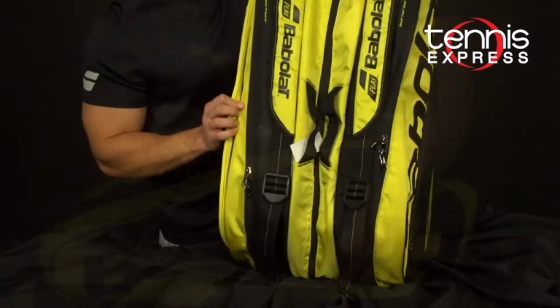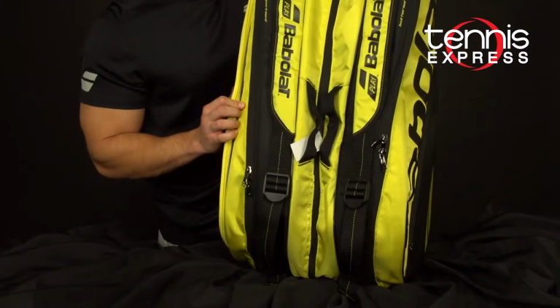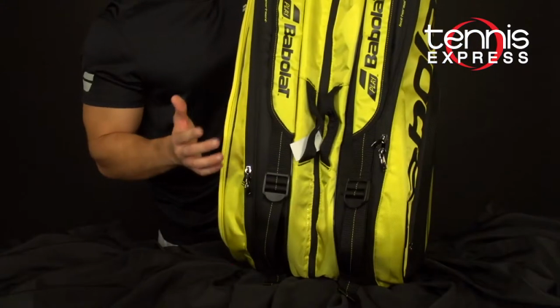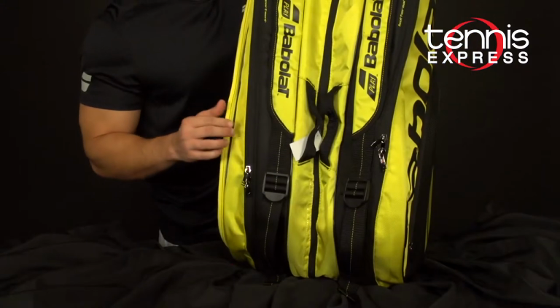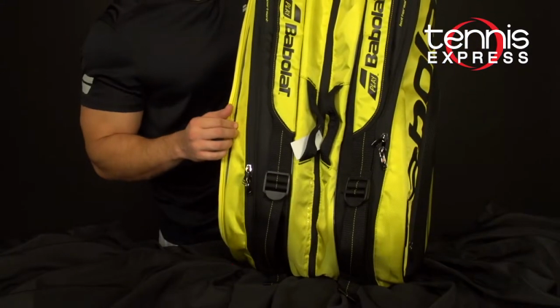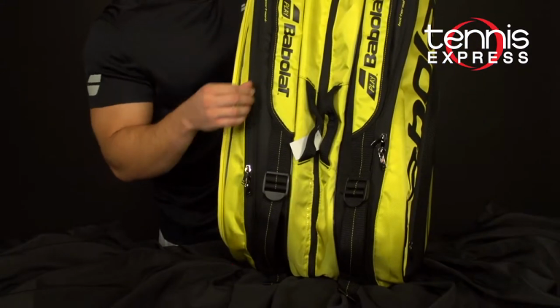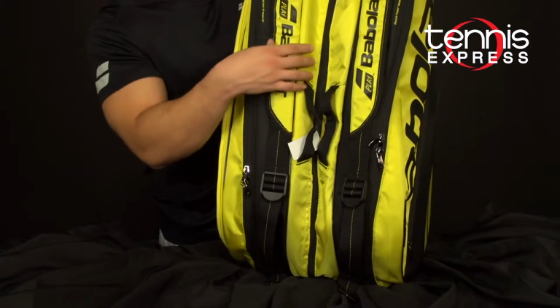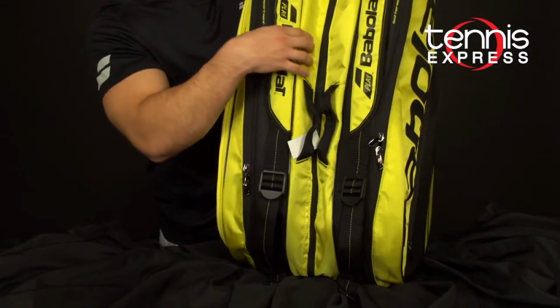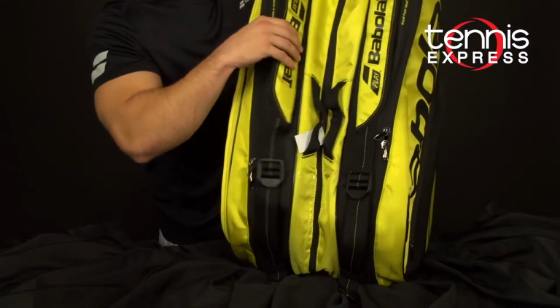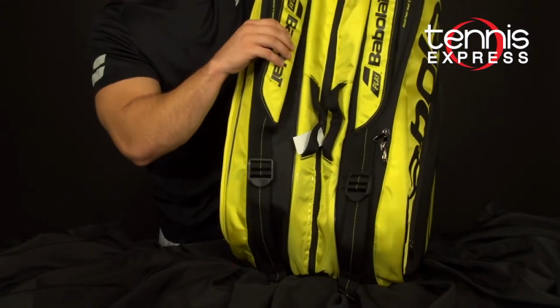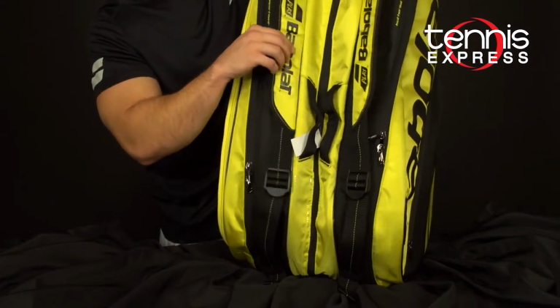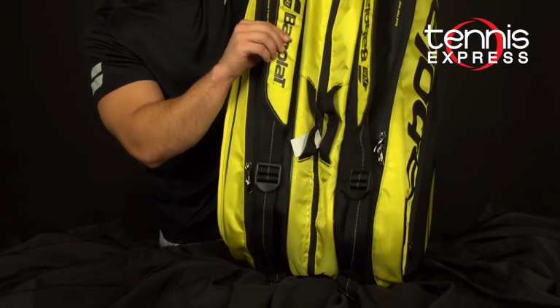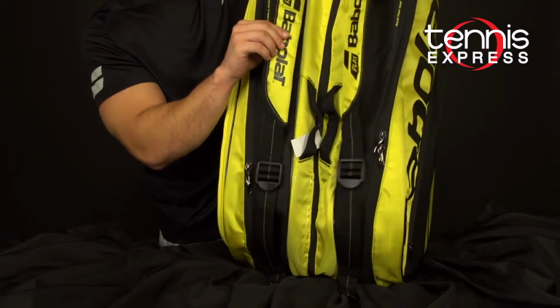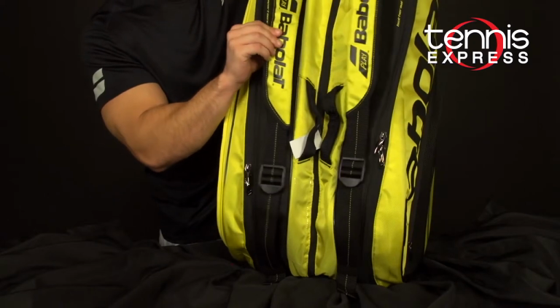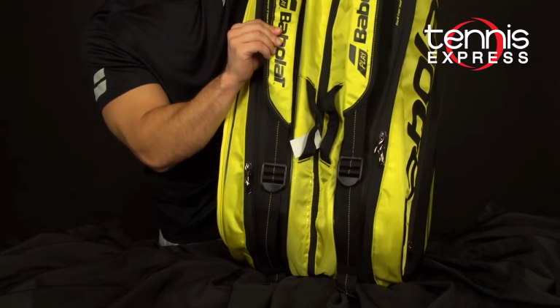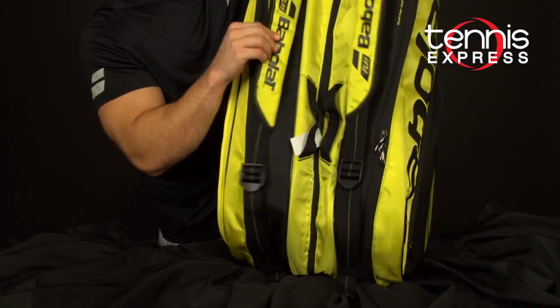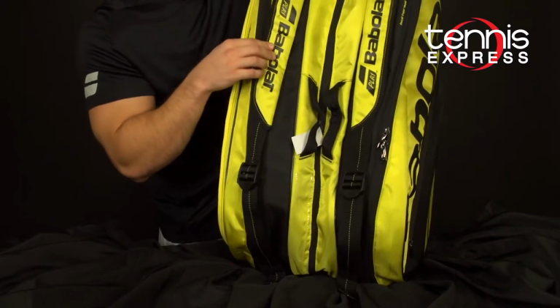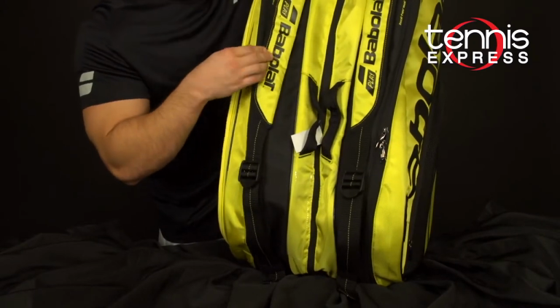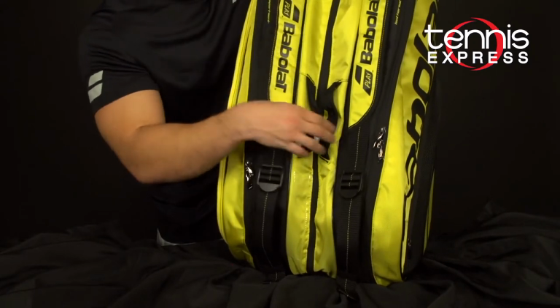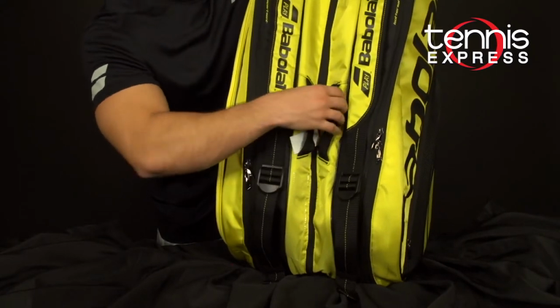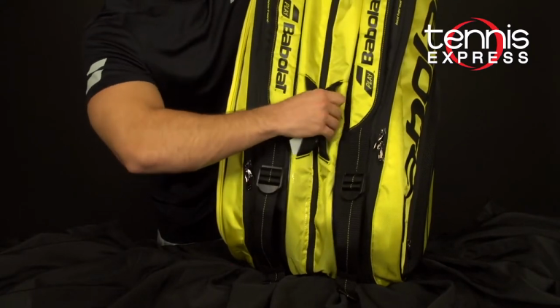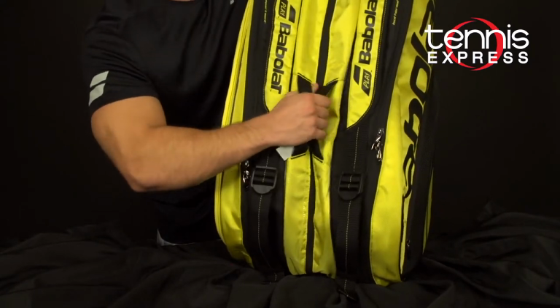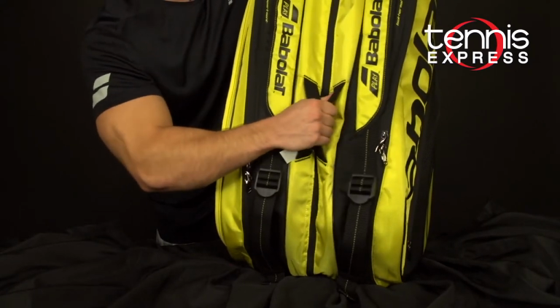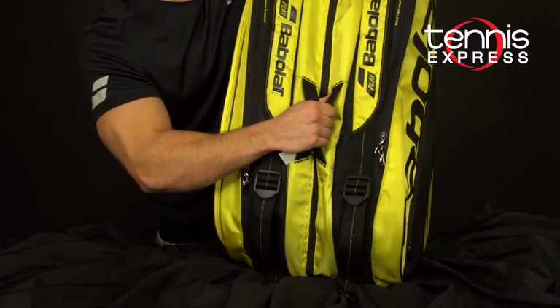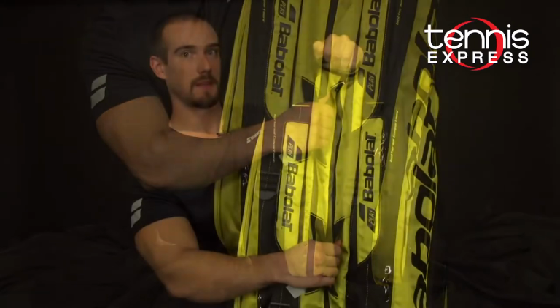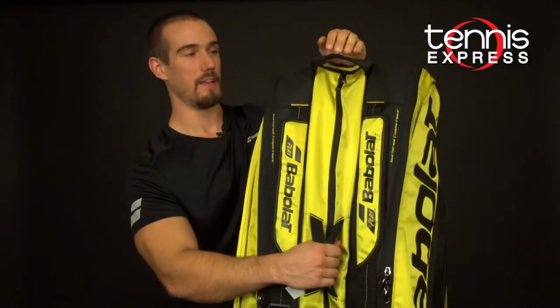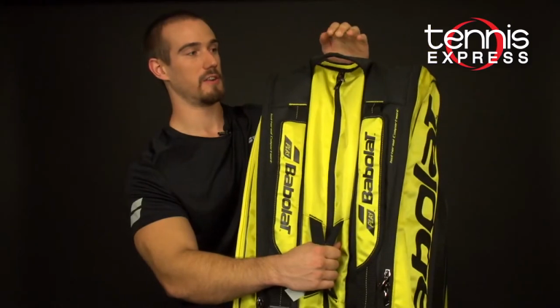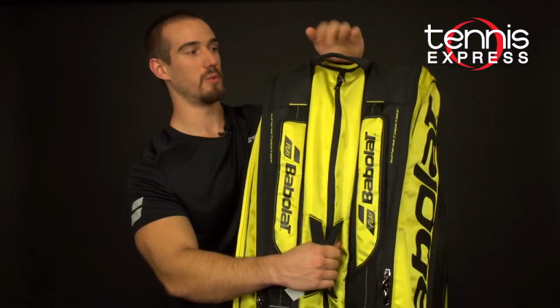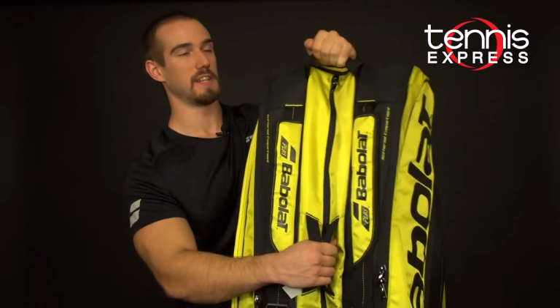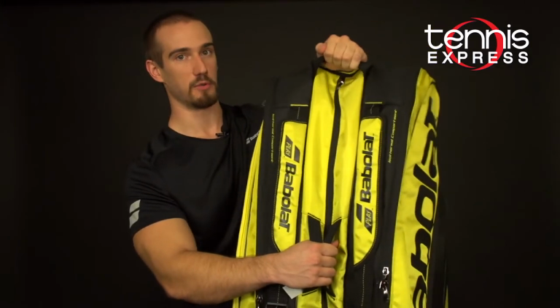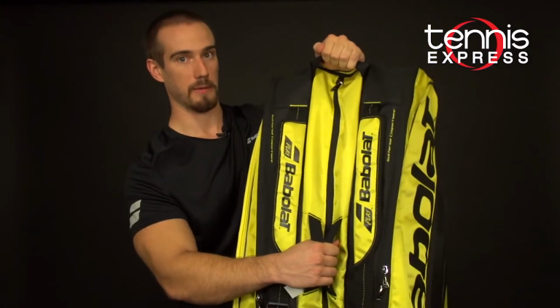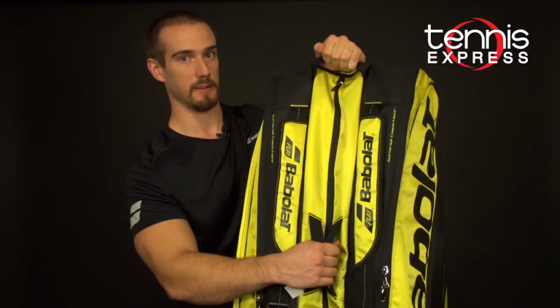For carrying, you have two padded backpack straps, two center grab handles, and one top grab handle.